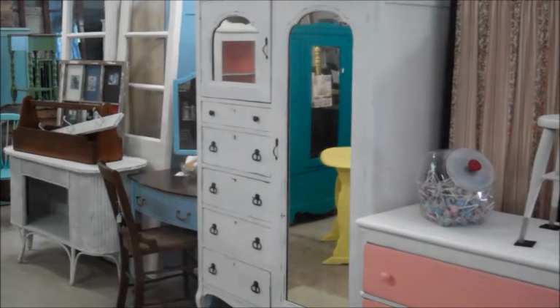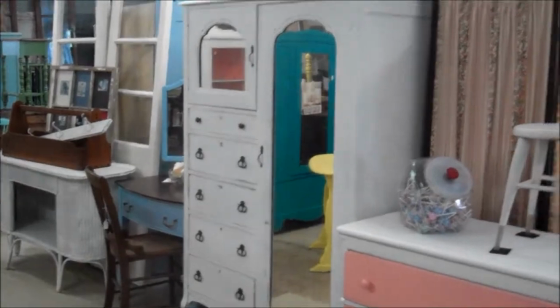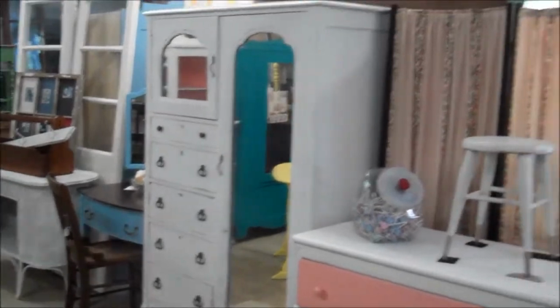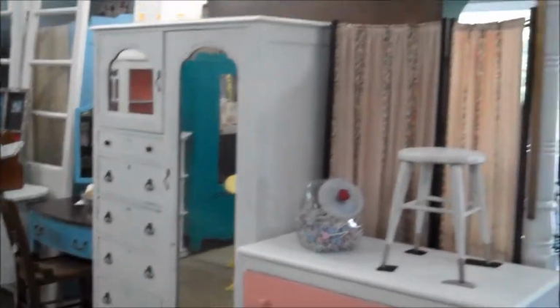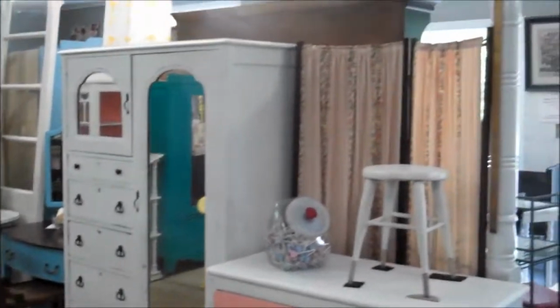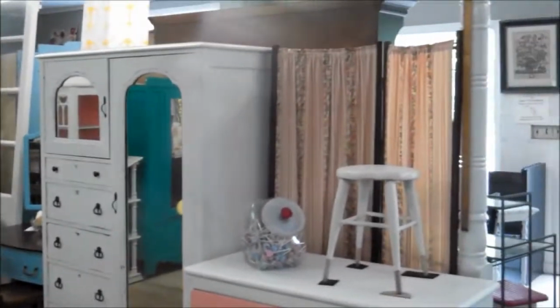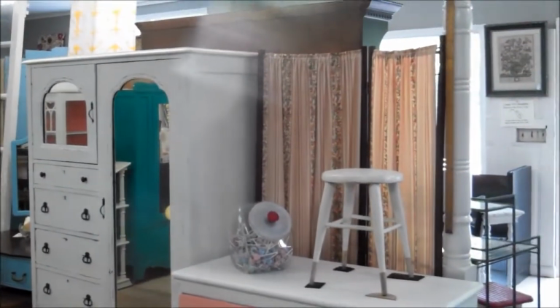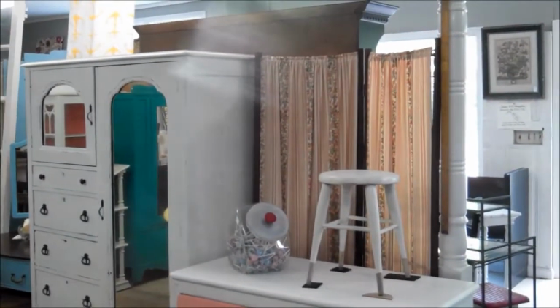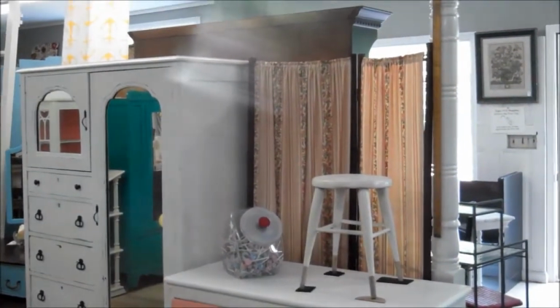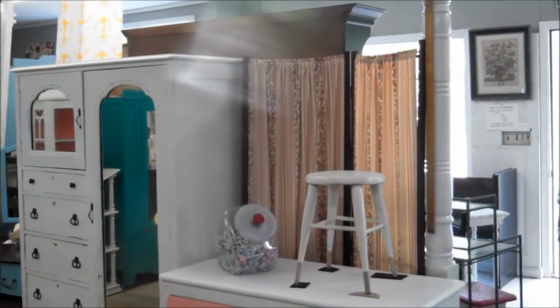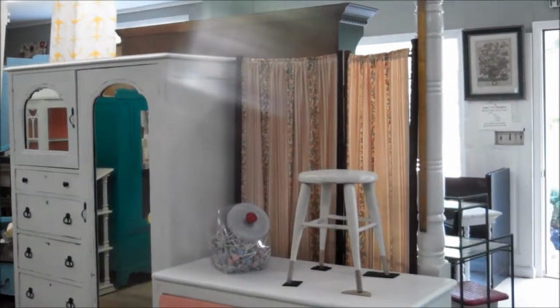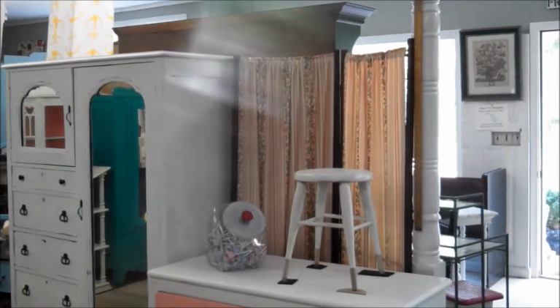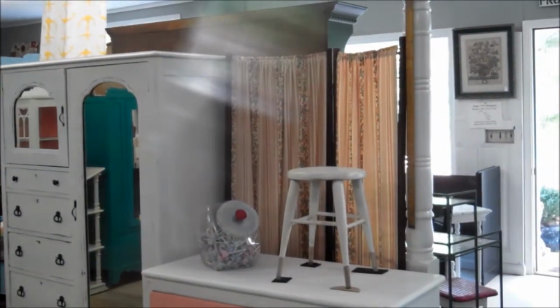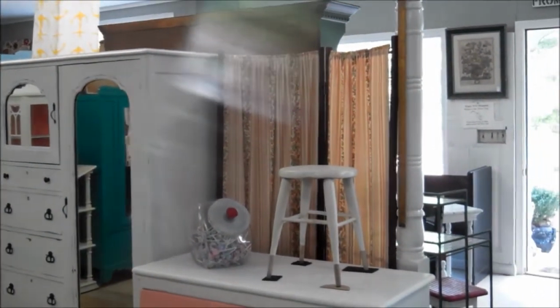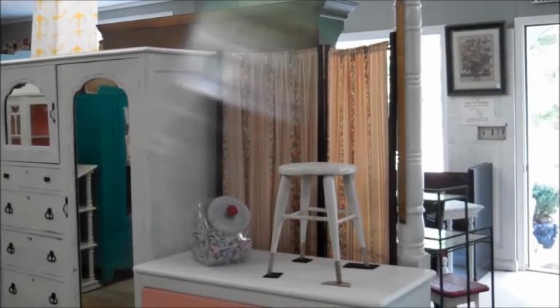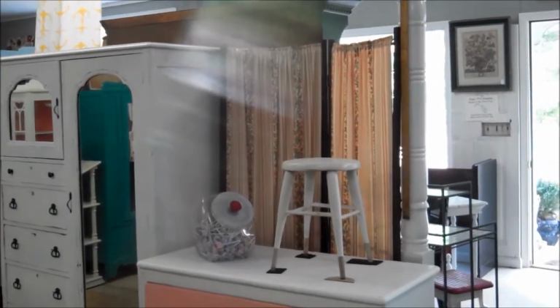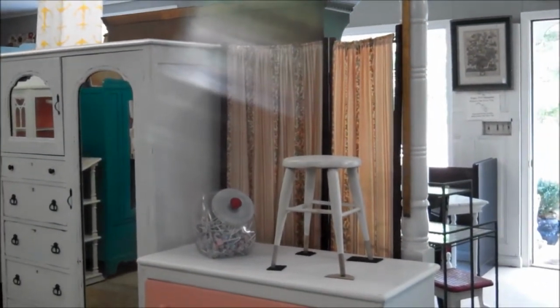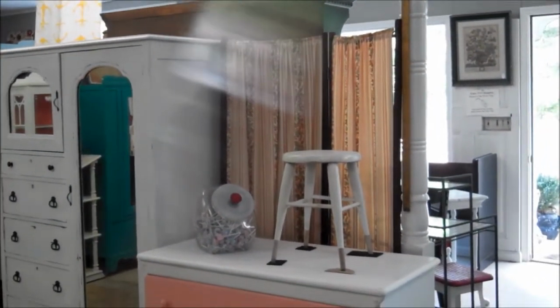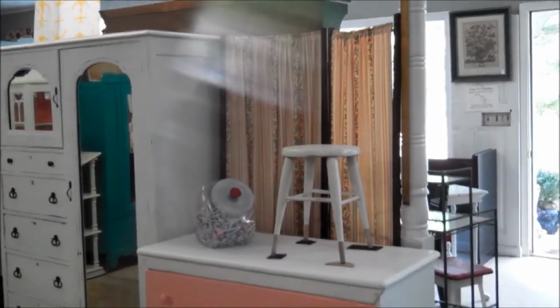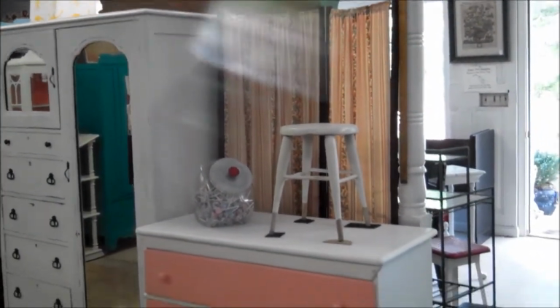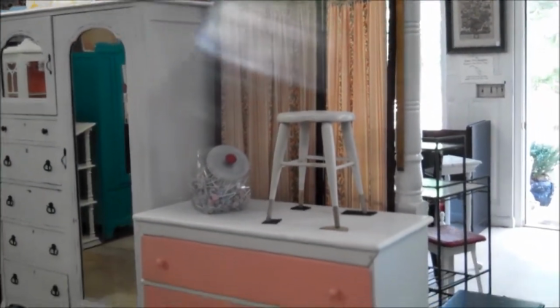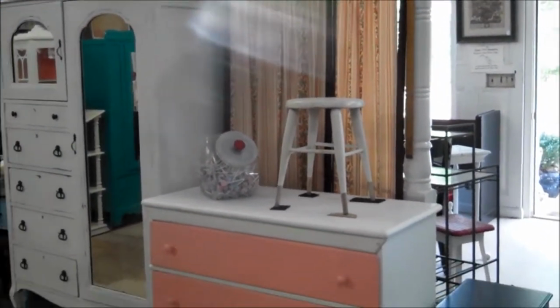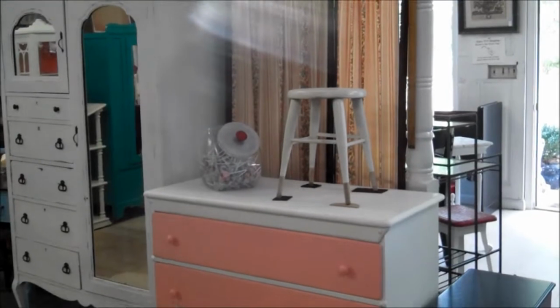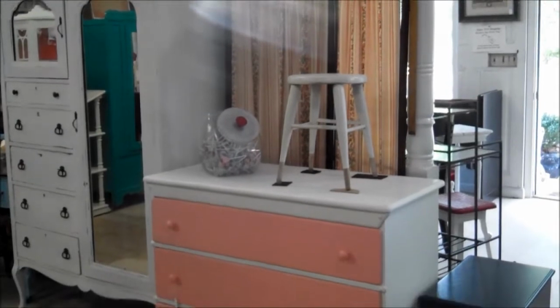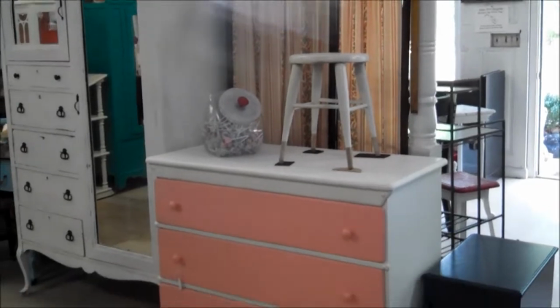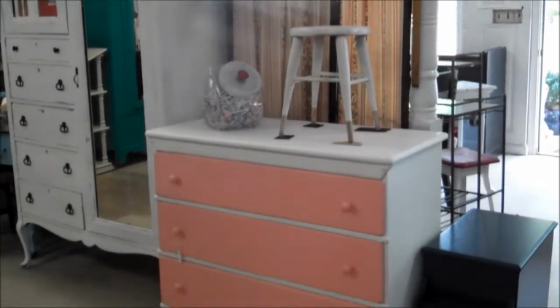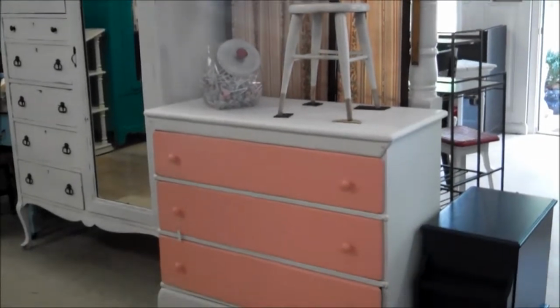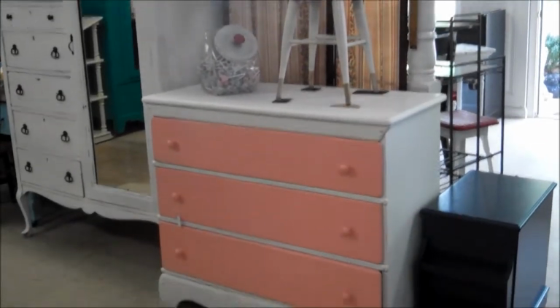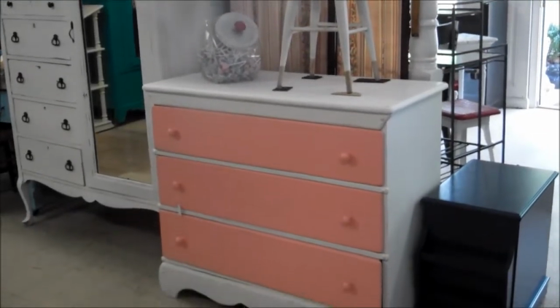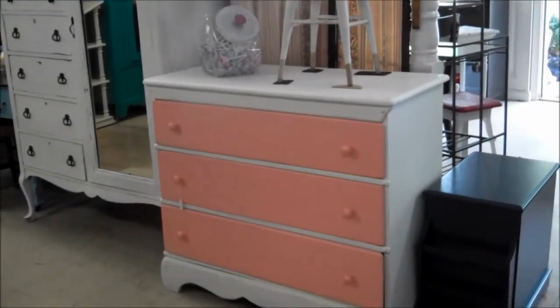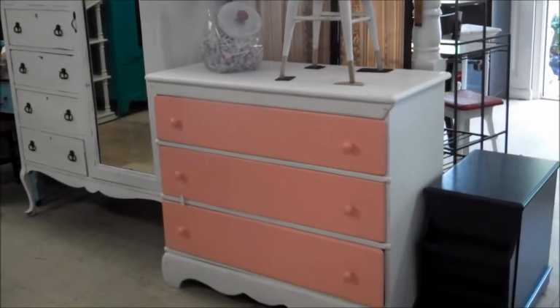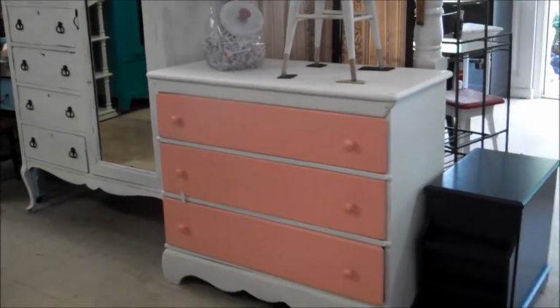Here's another angle of that chifforobe with a lot of storage in it. But I also wanted you to see this cute little folding screen — it's actually a triple, you can only see two parts of it now — but it's adorable paired up with the pink and white dresser.